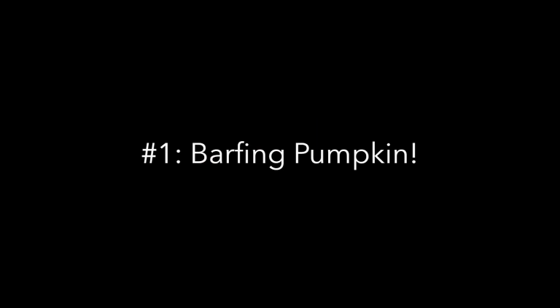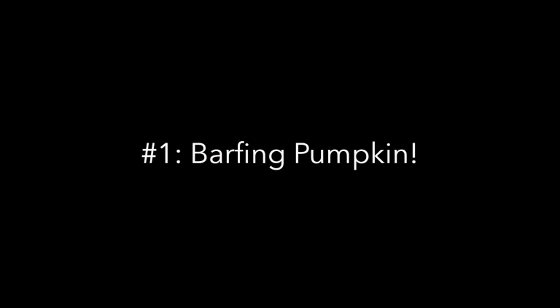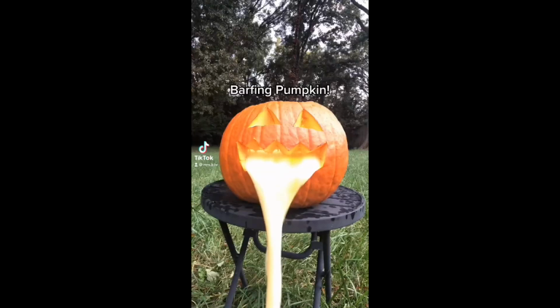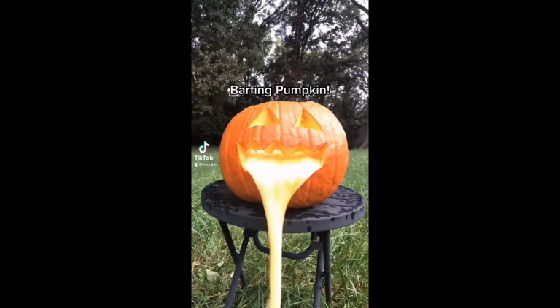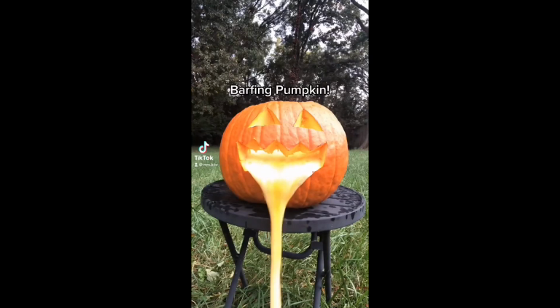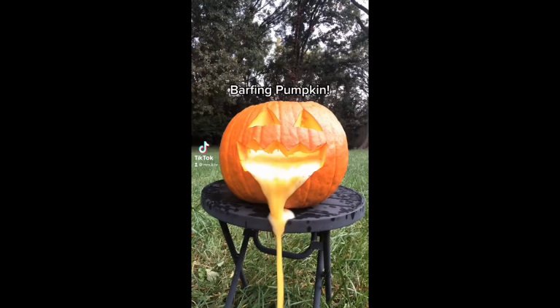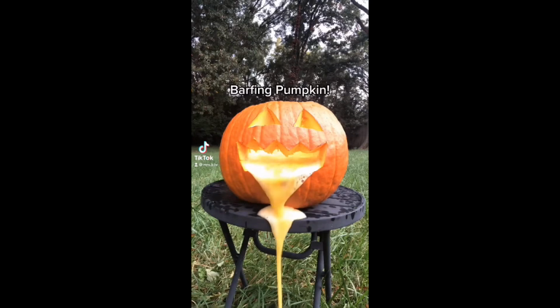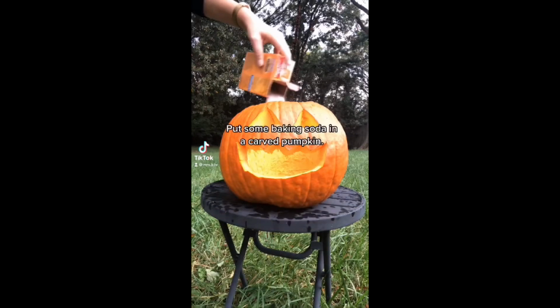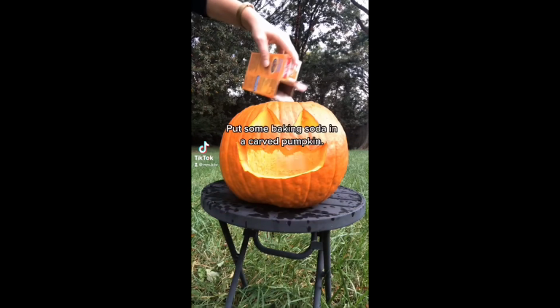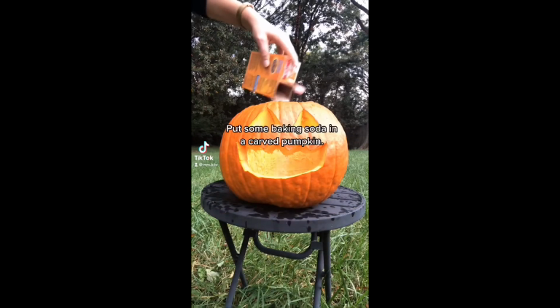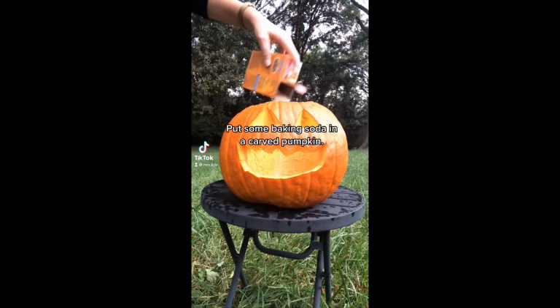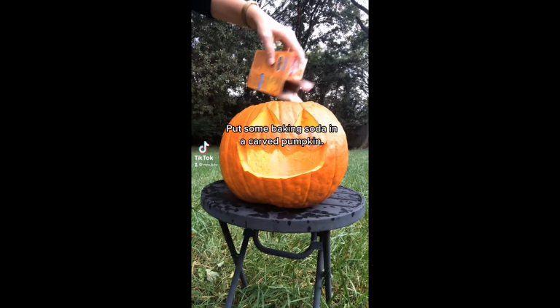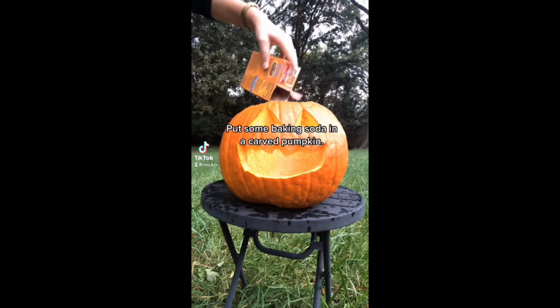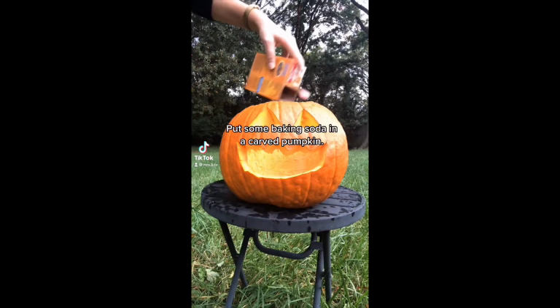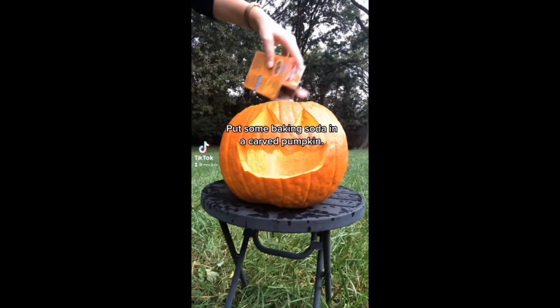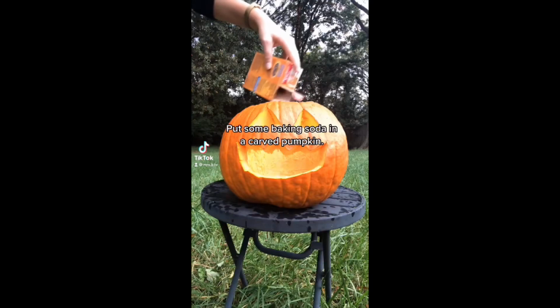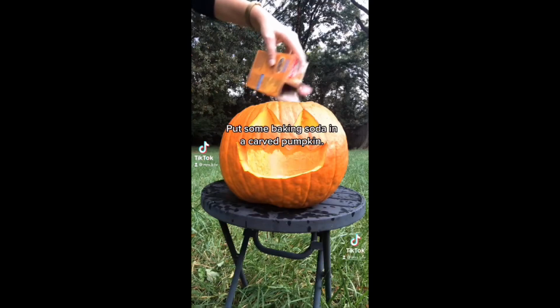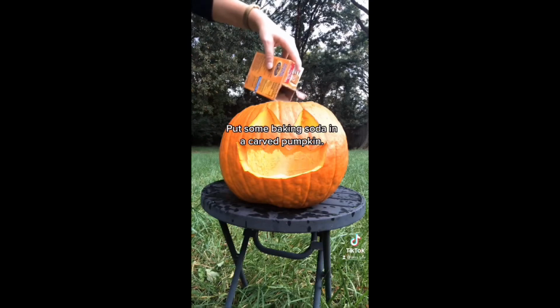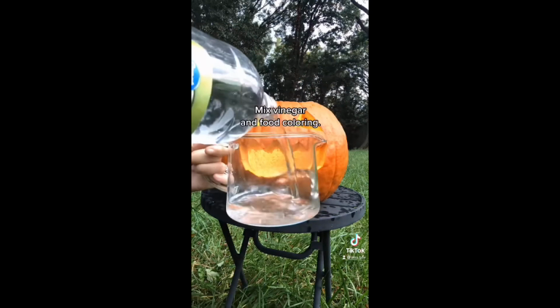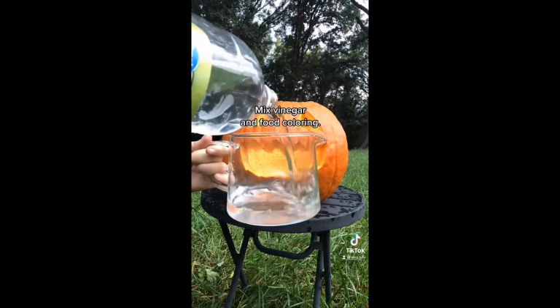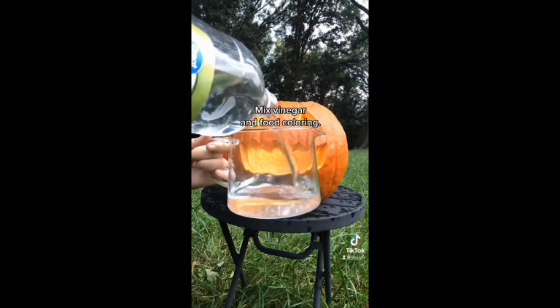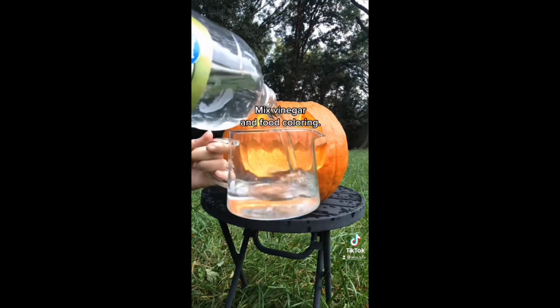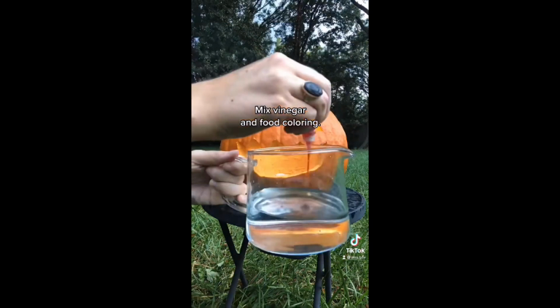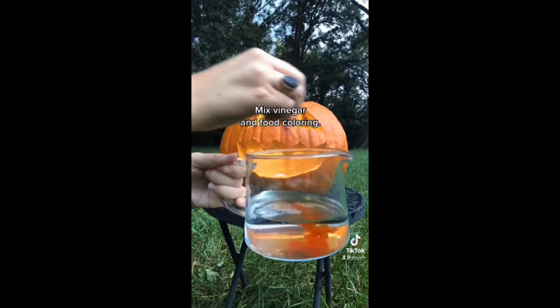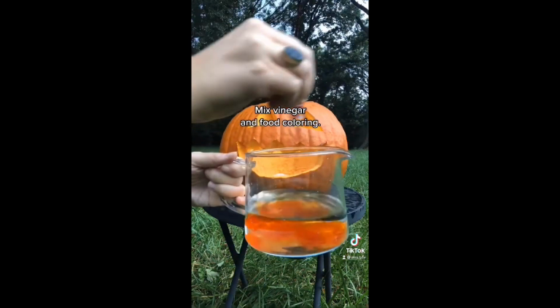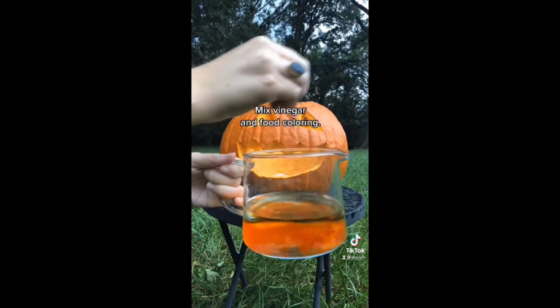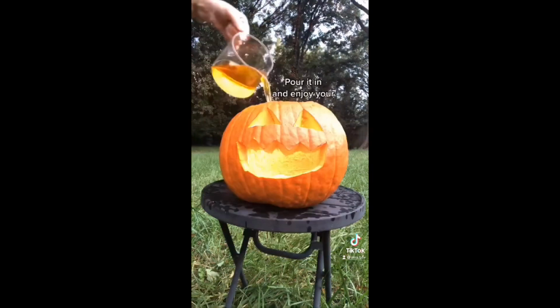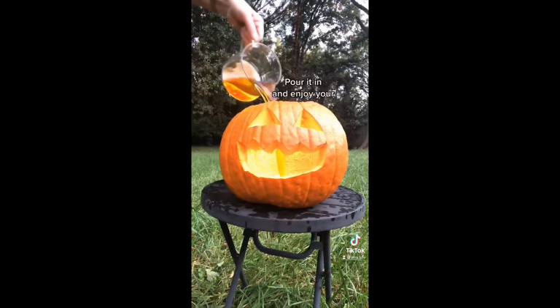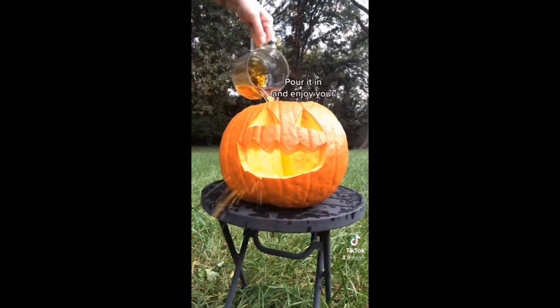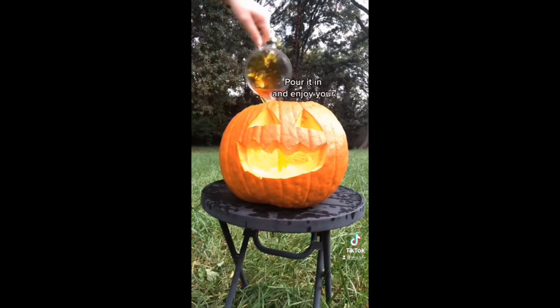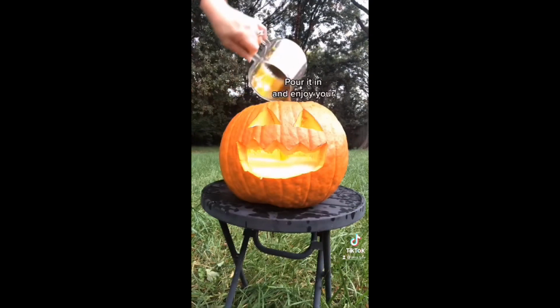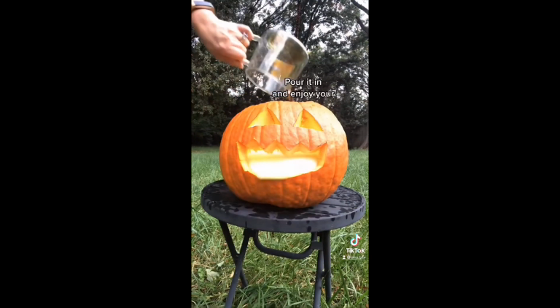Barfing Pumpkin: Put some baking soda in a carved pumpkin. Mix vinegar and food coloring, pour it in, and enjoy your barfing pumpkin.